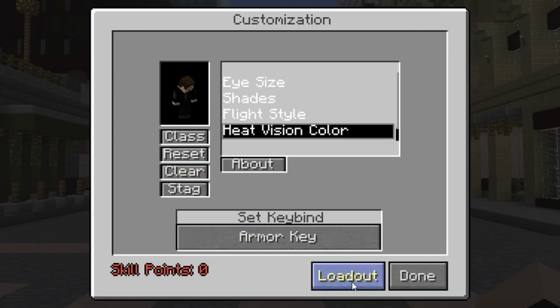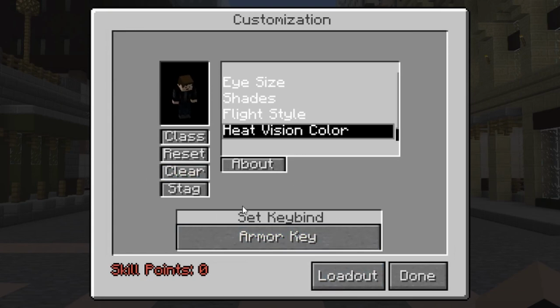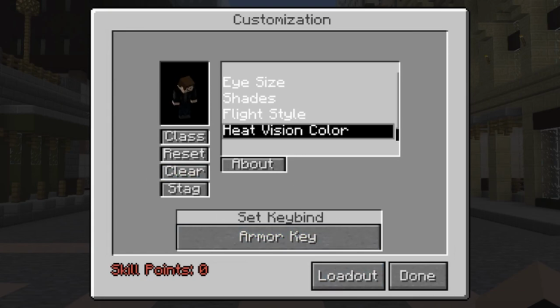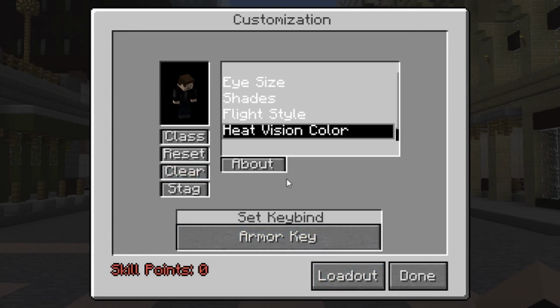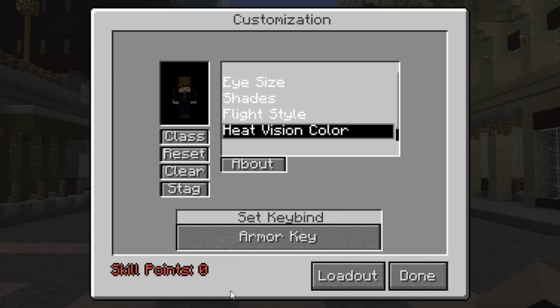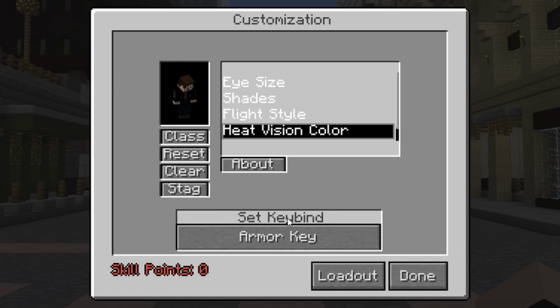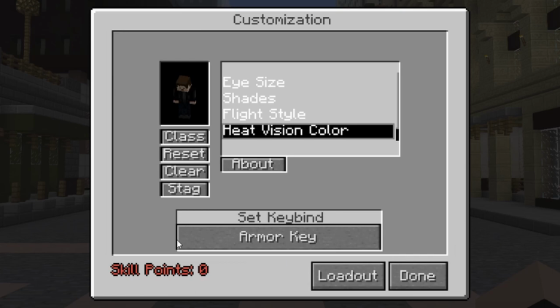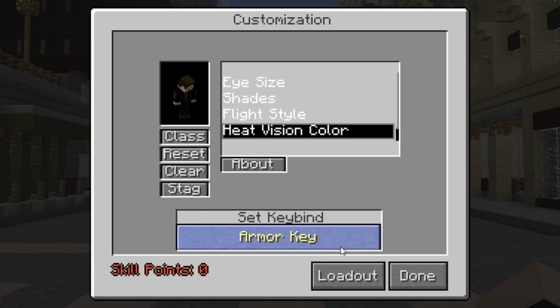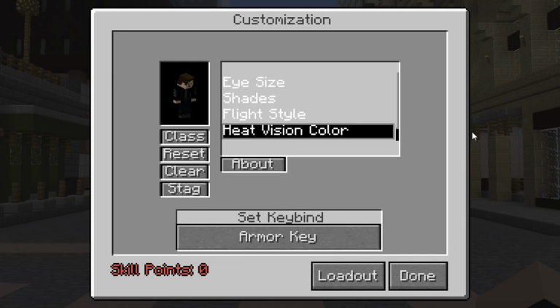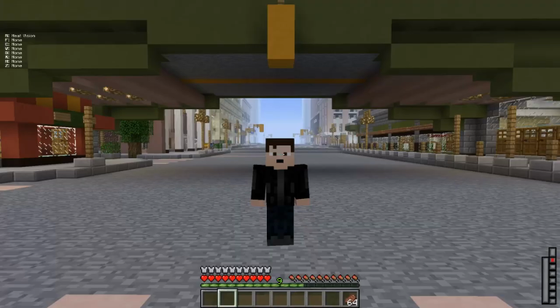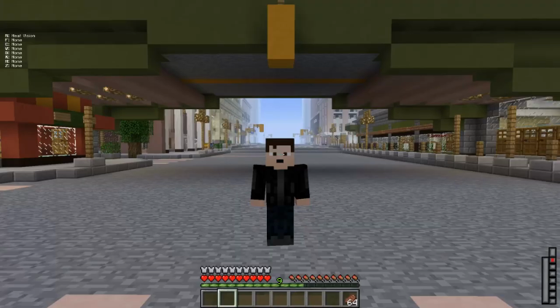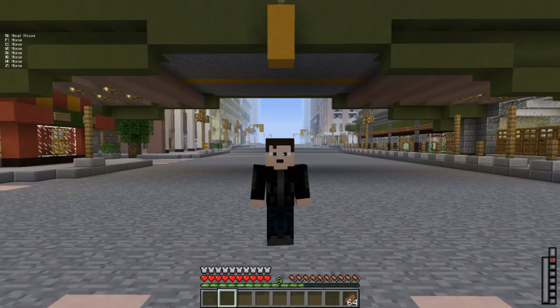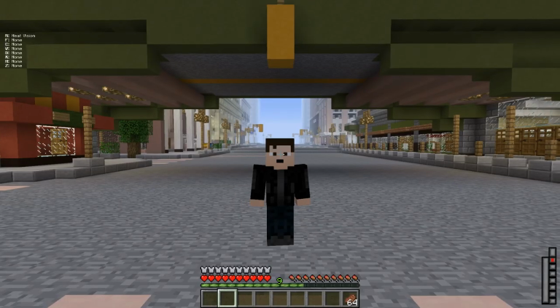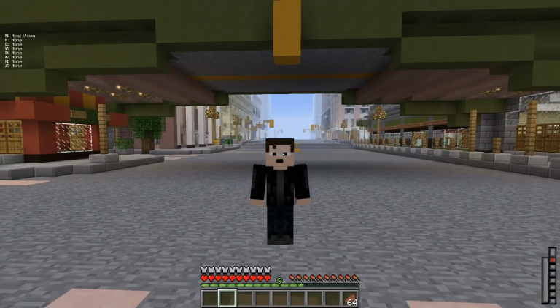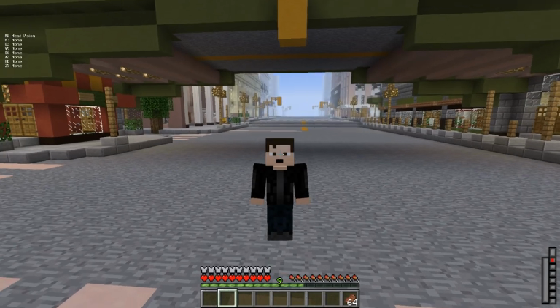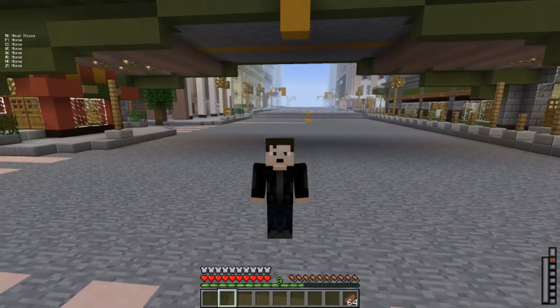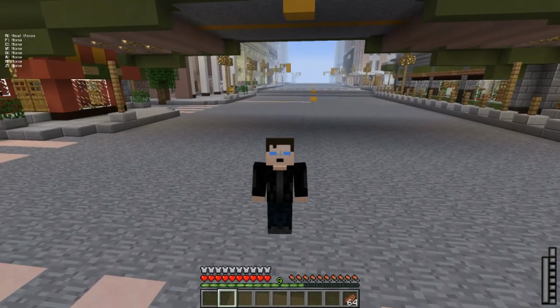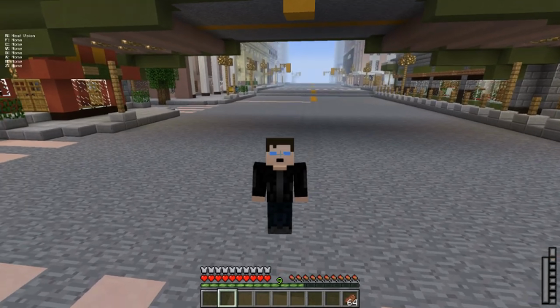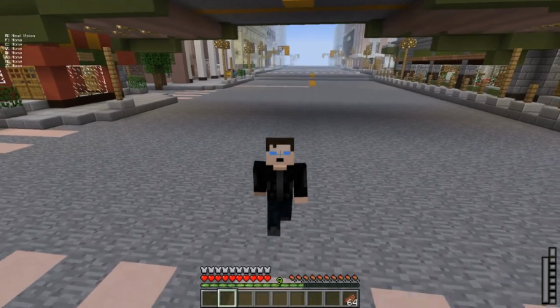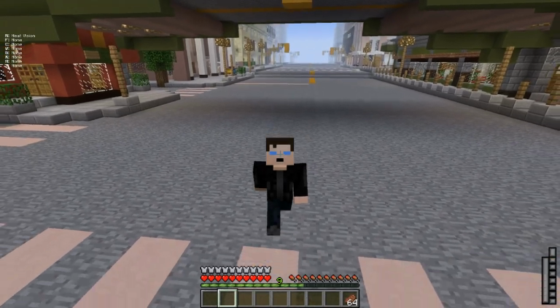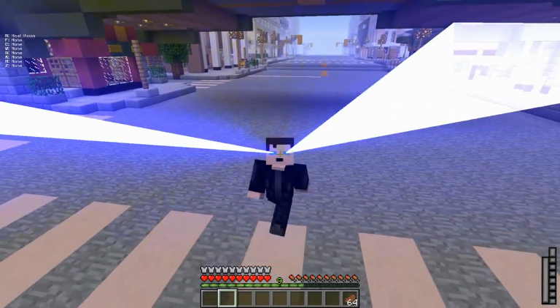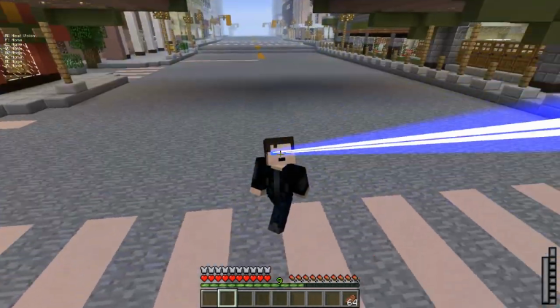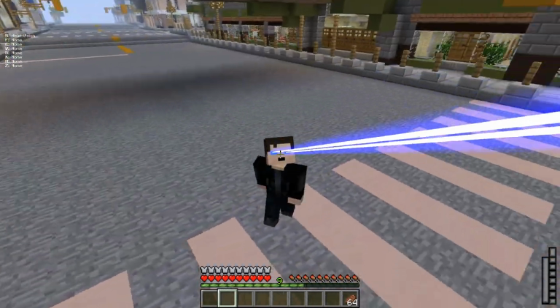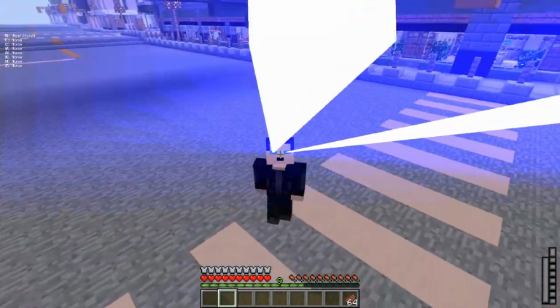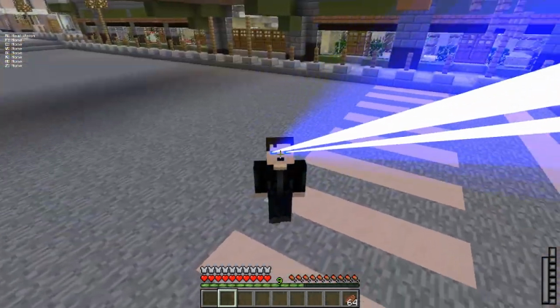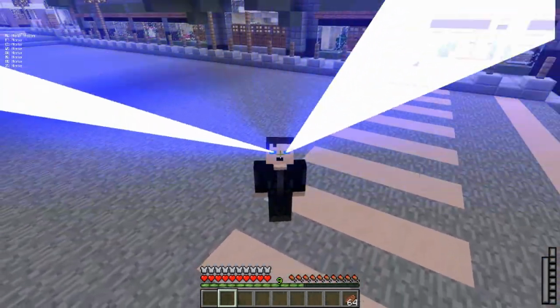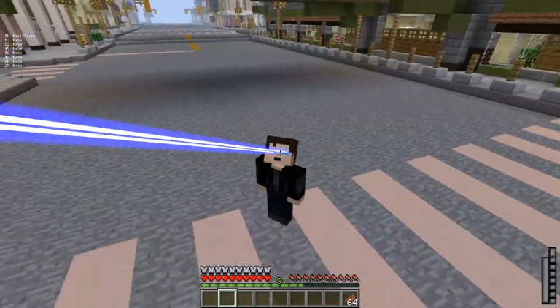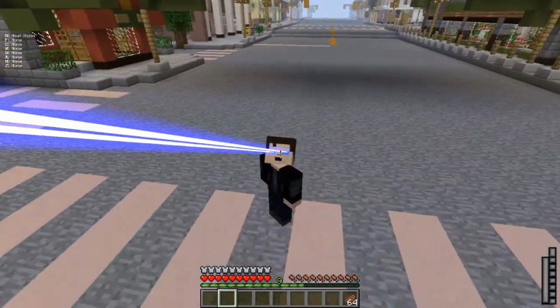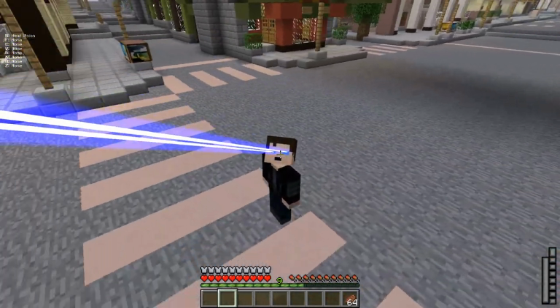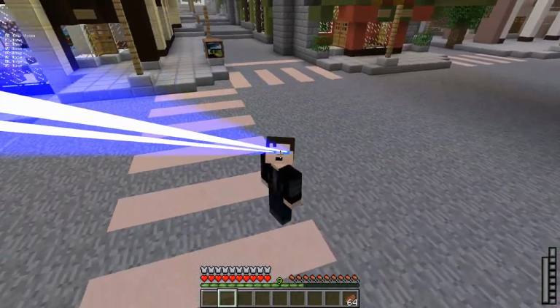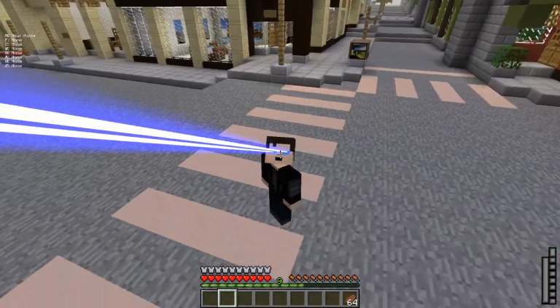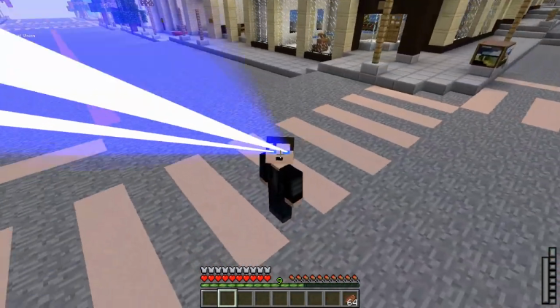Even if you press clear, the customization option you set will stay. This just unbinds the key.